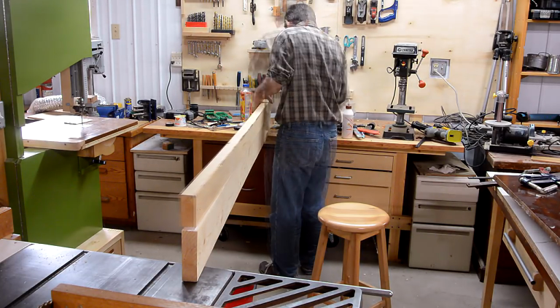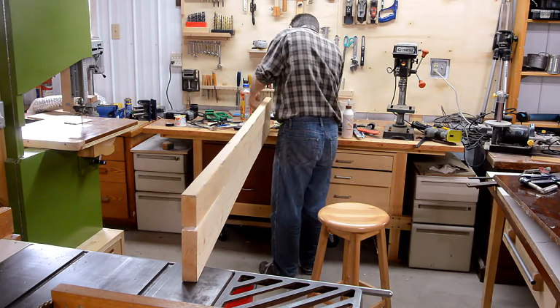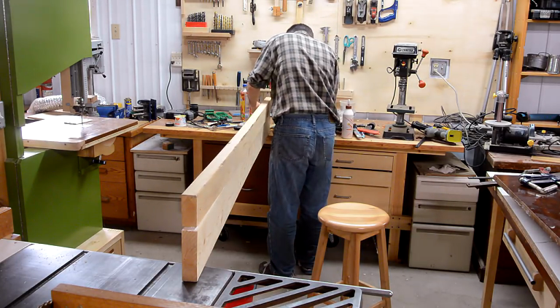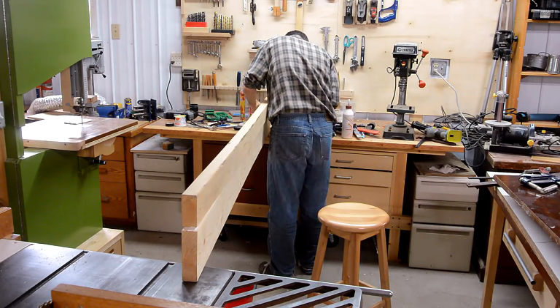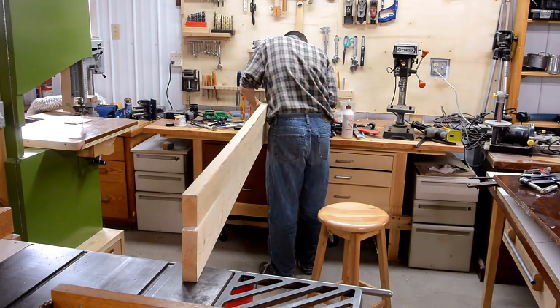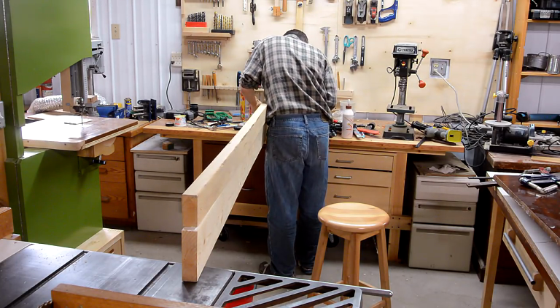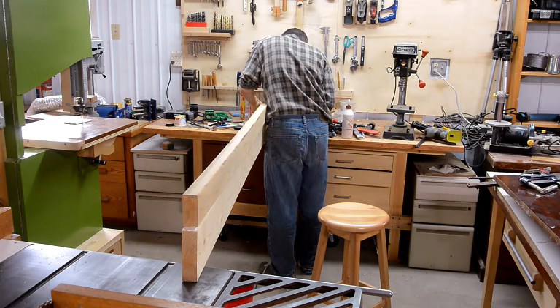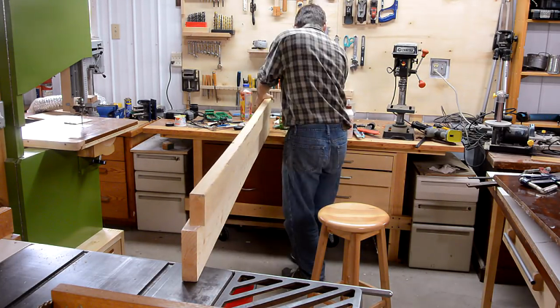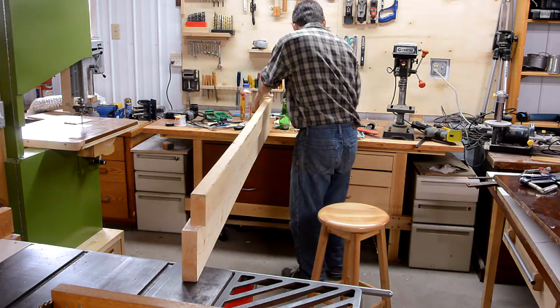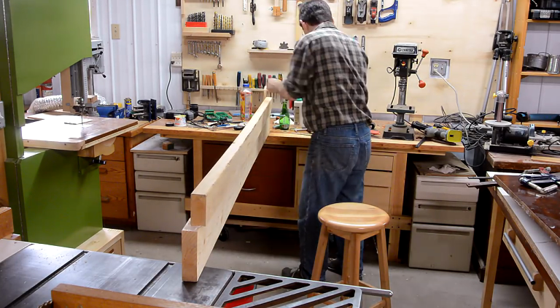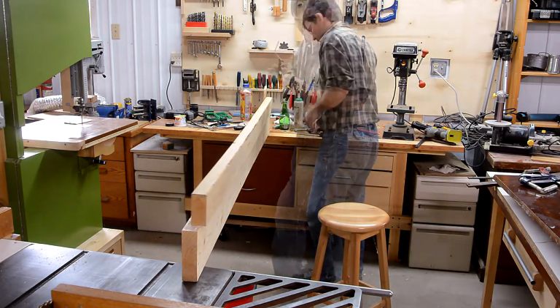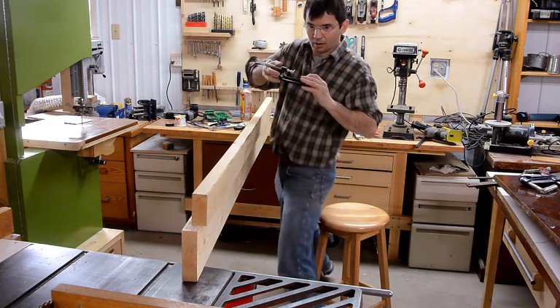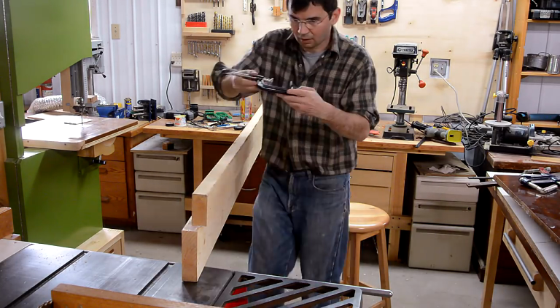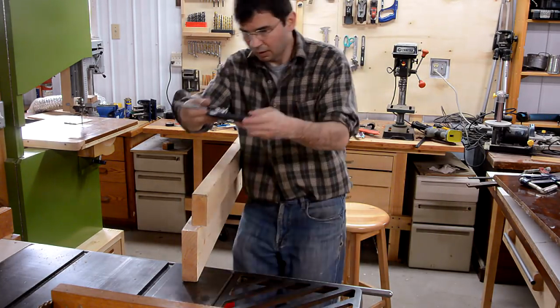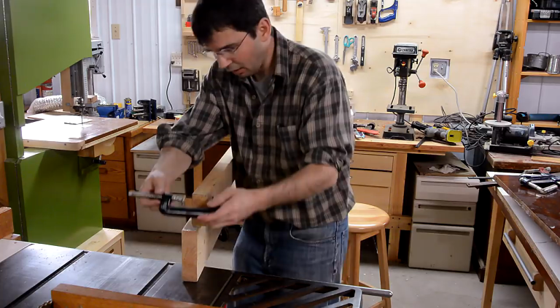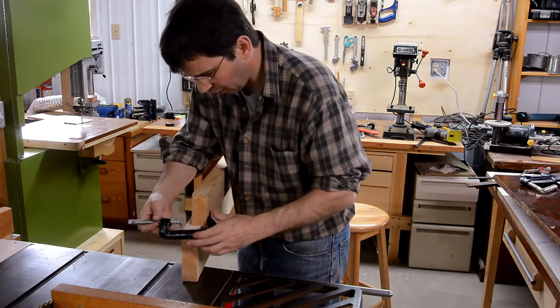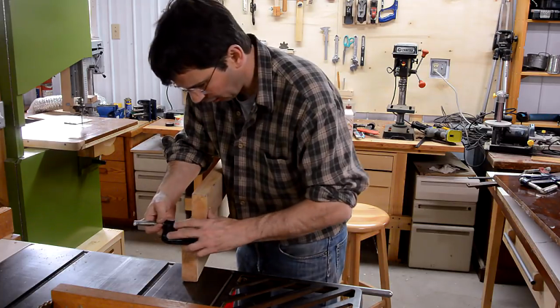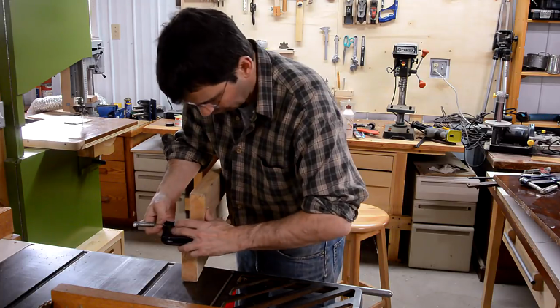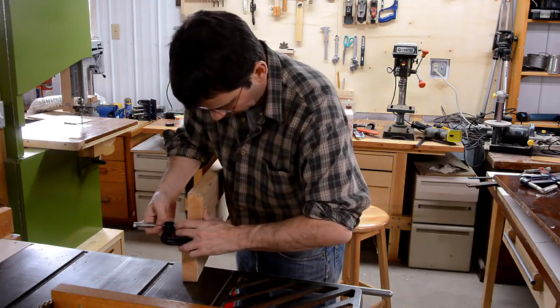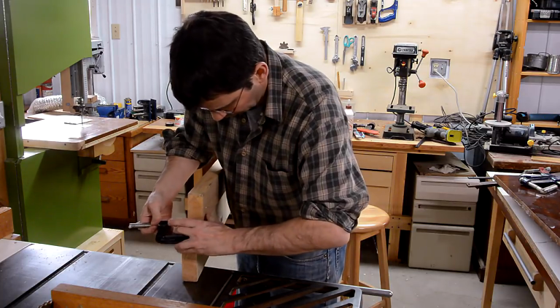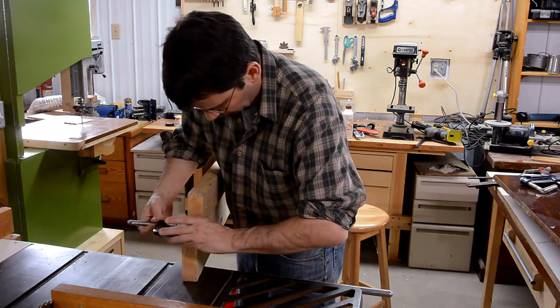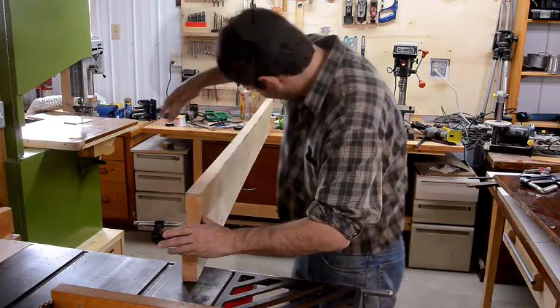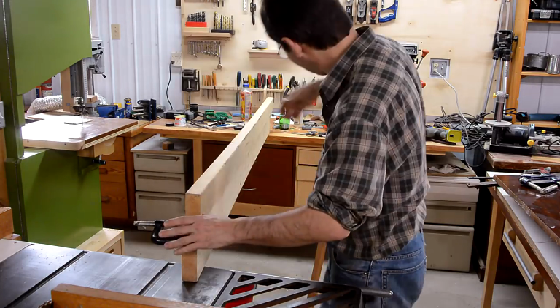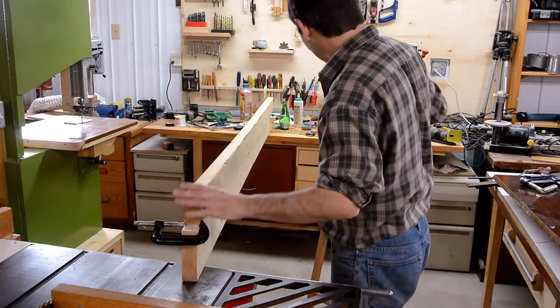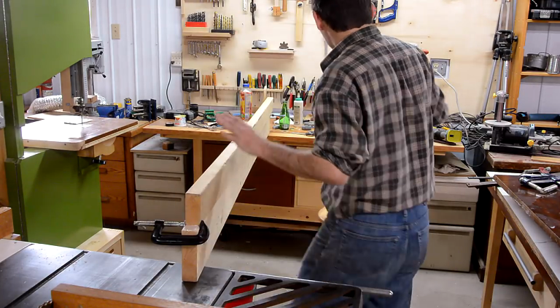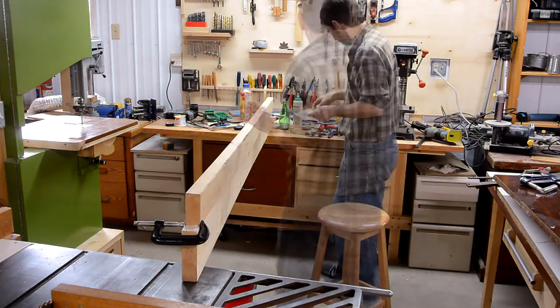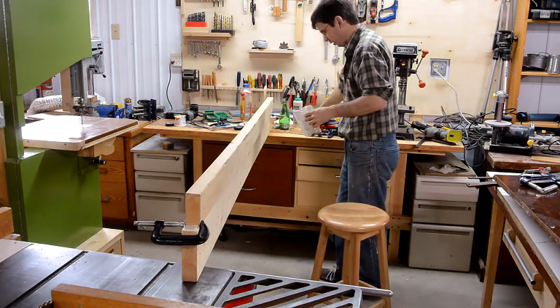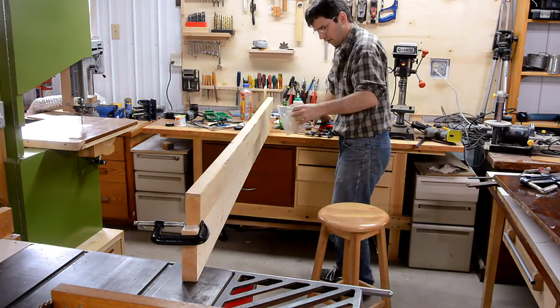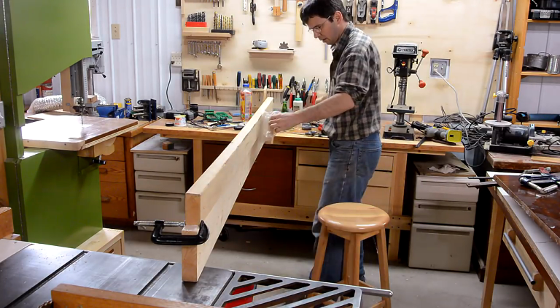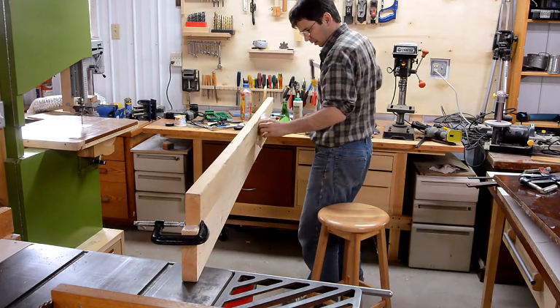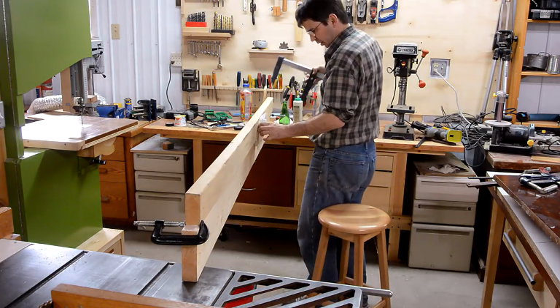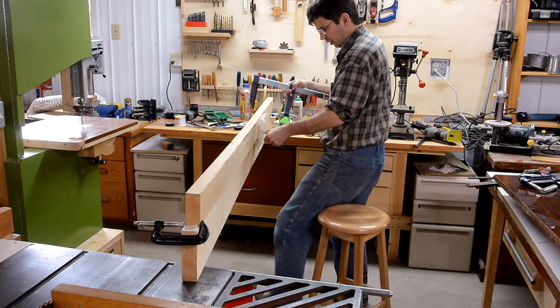One of those pieces is kind of bowed, so I'm using a bunch of clamps to force that into alignment as I glue it.